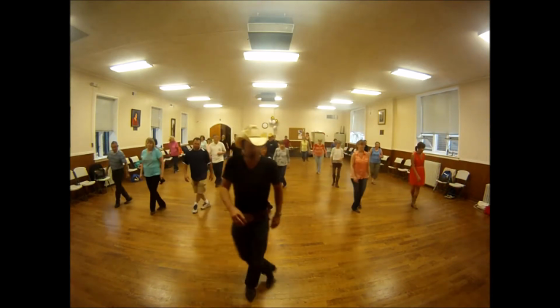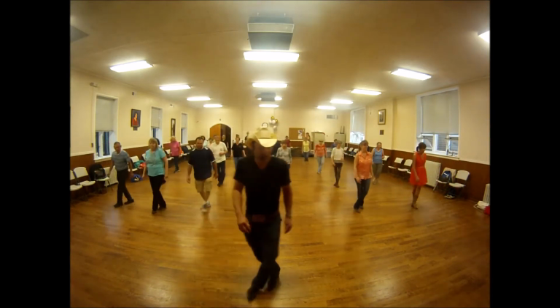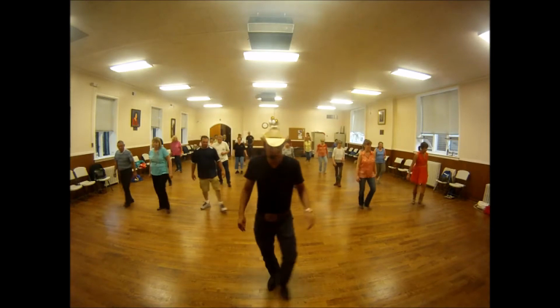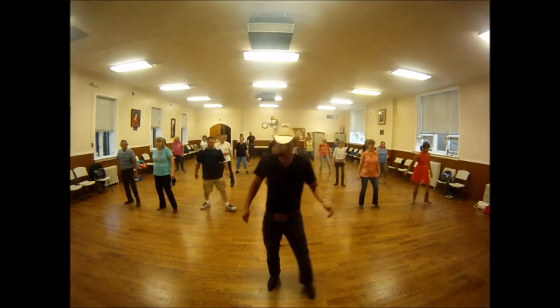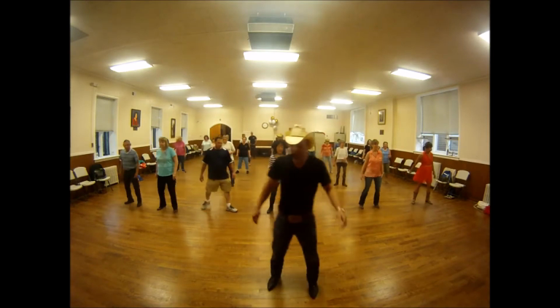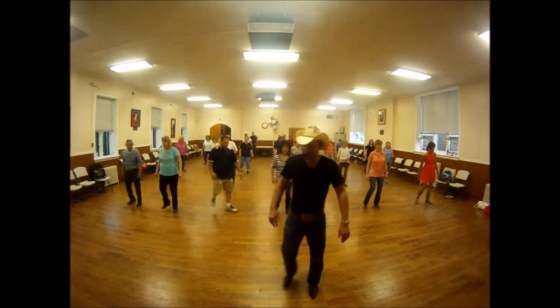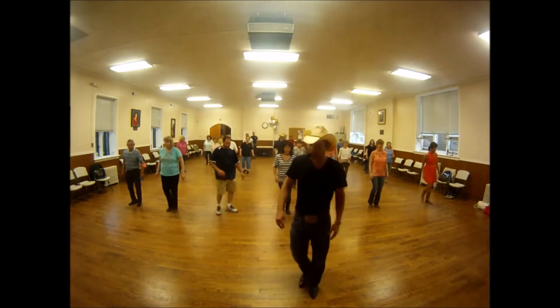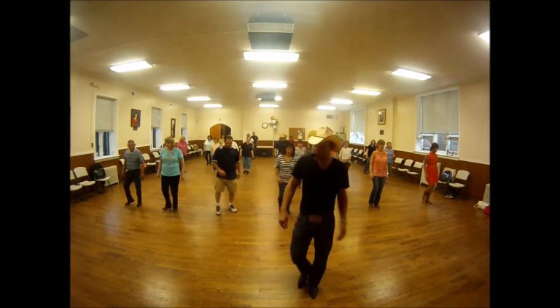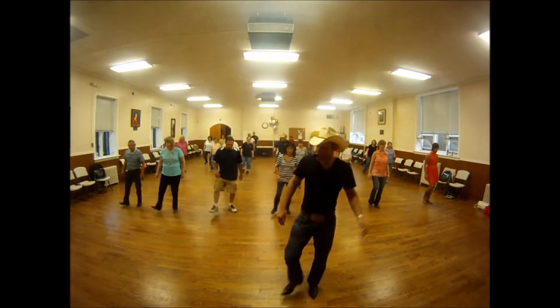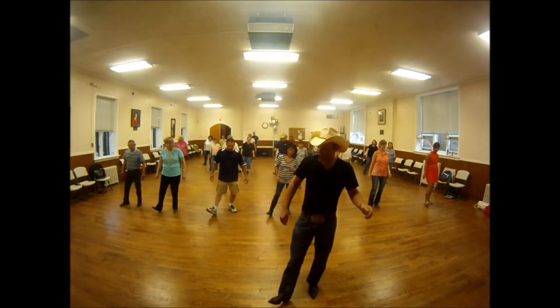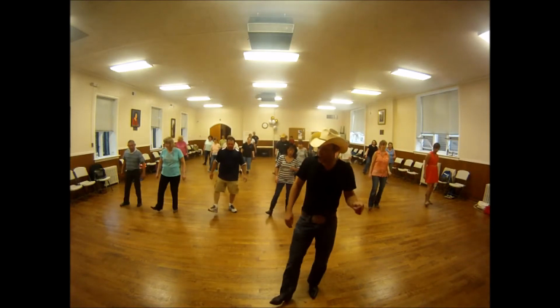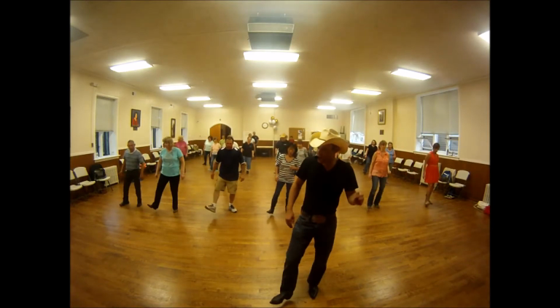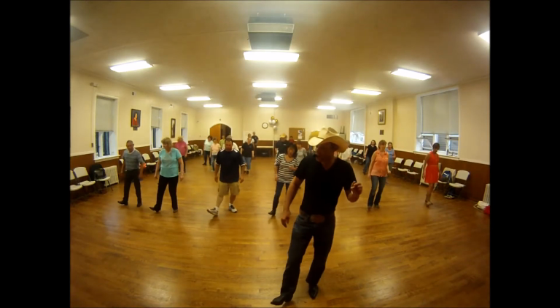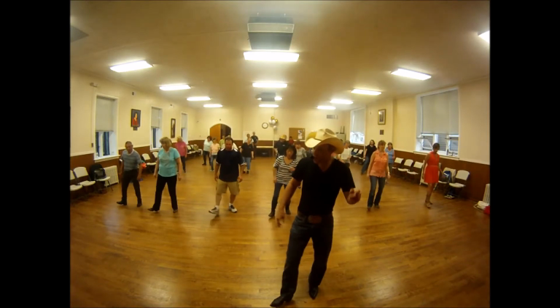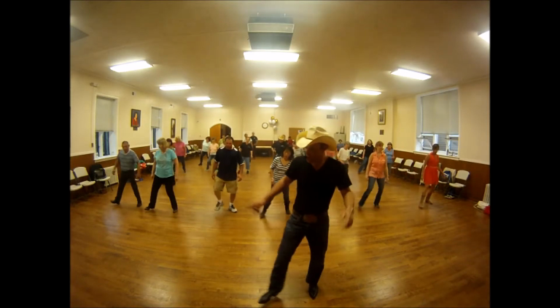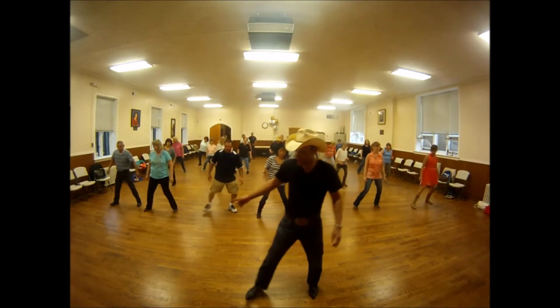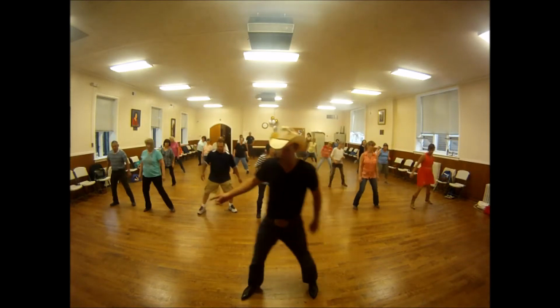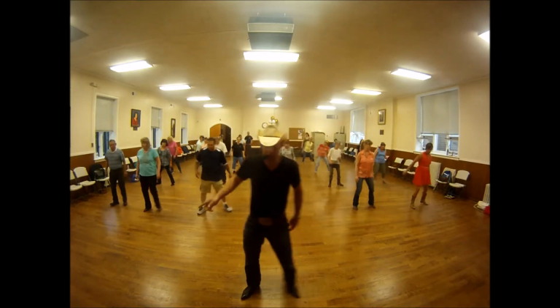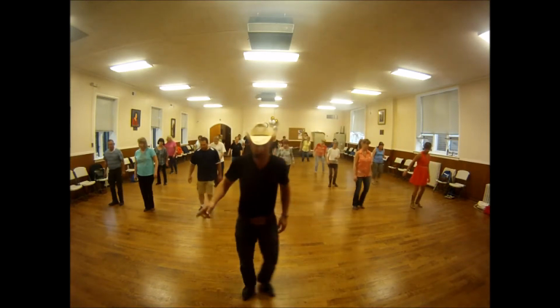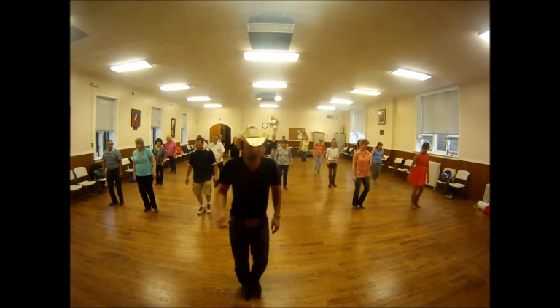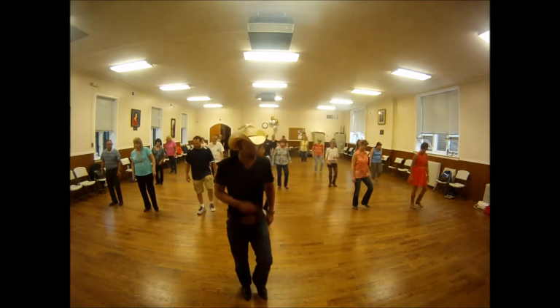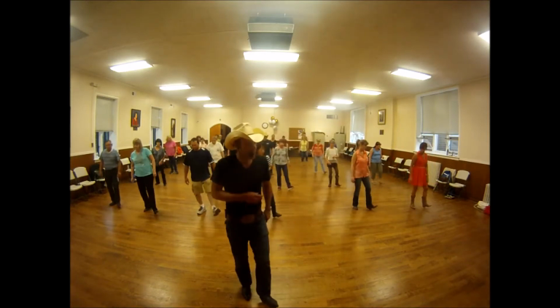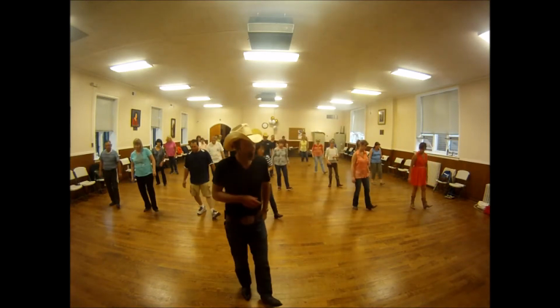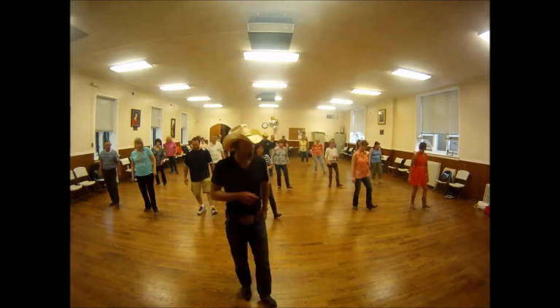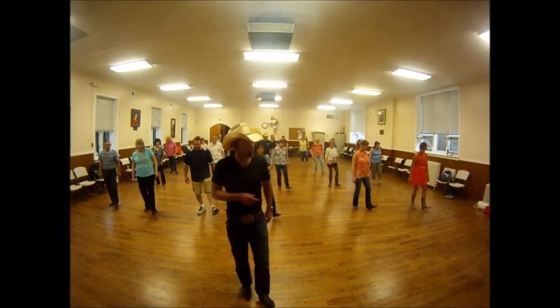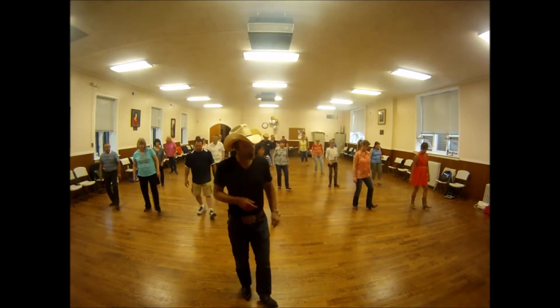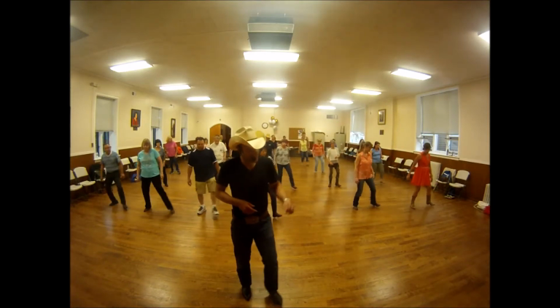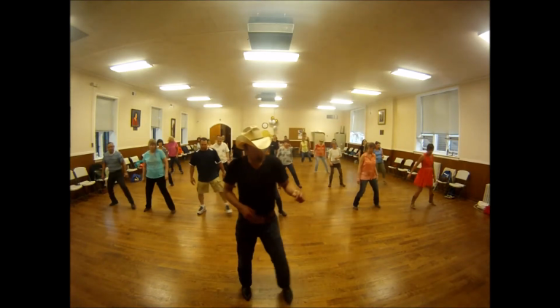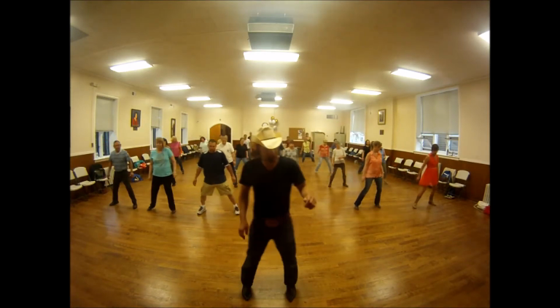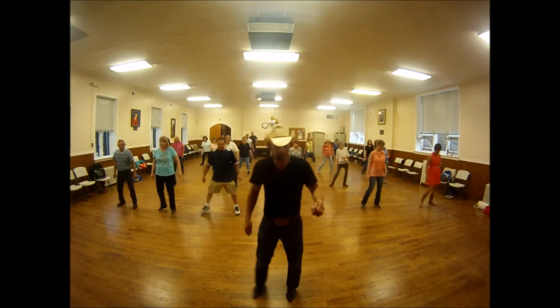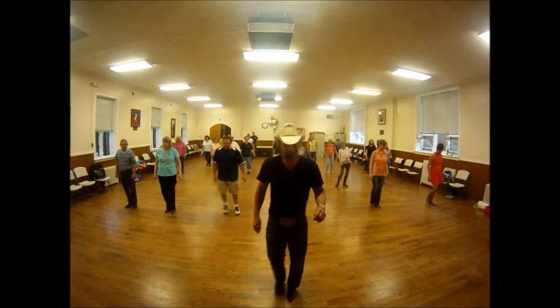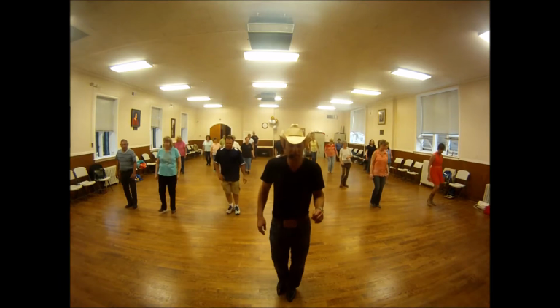Two heels to the lunge. Go one, two, lunge right. Five, six, seven, eight.